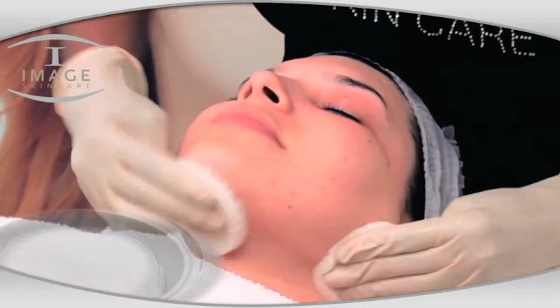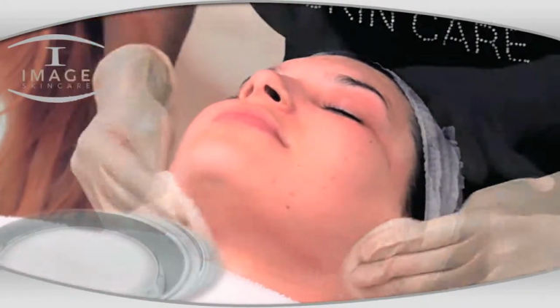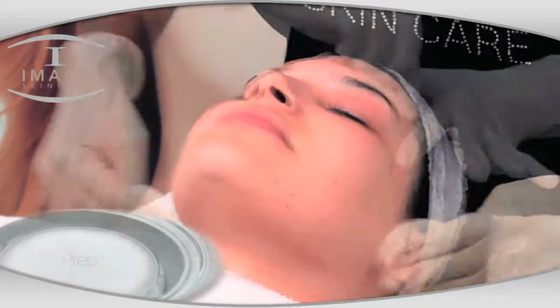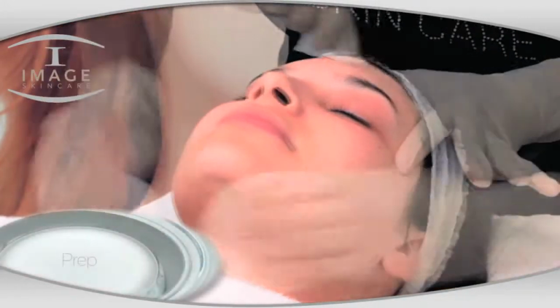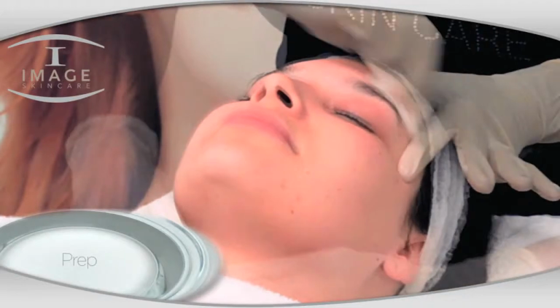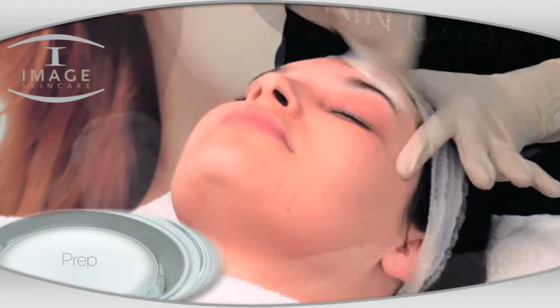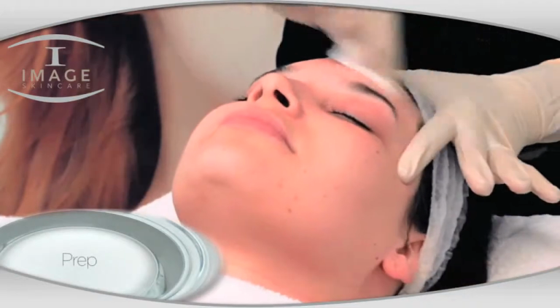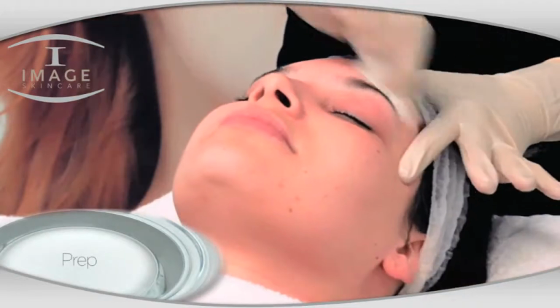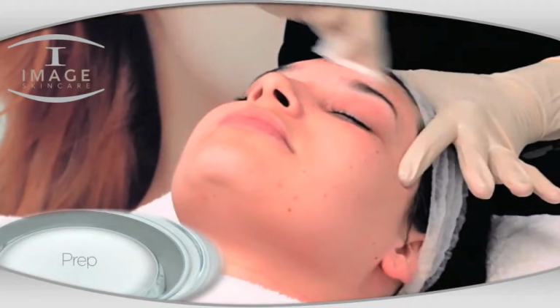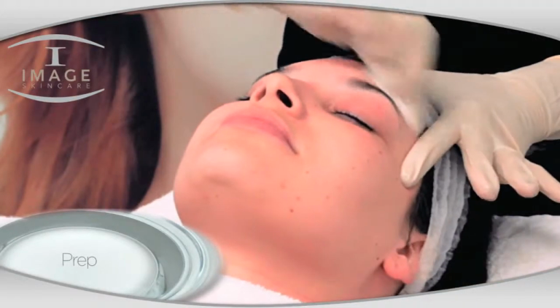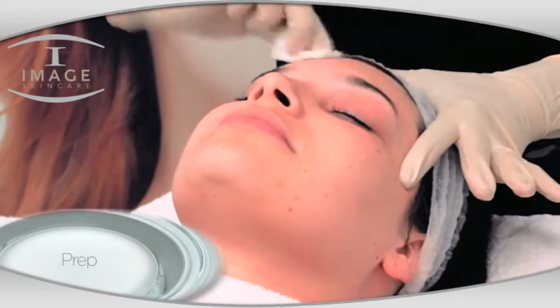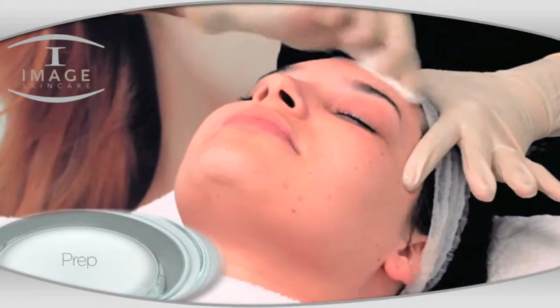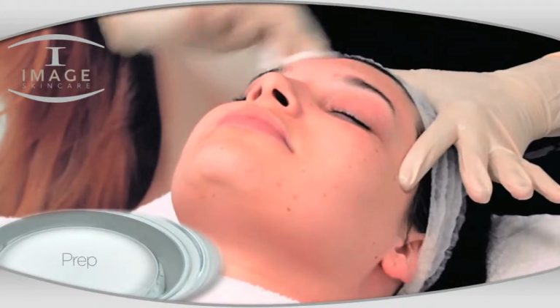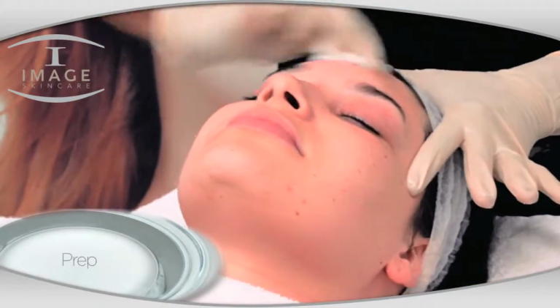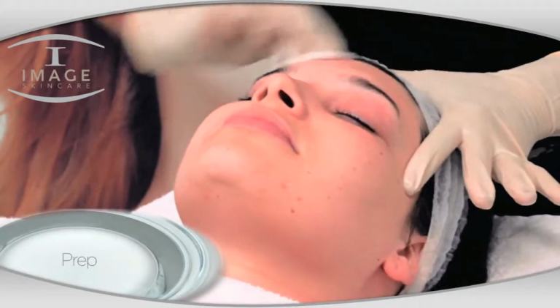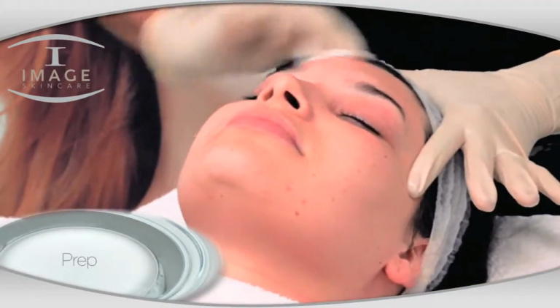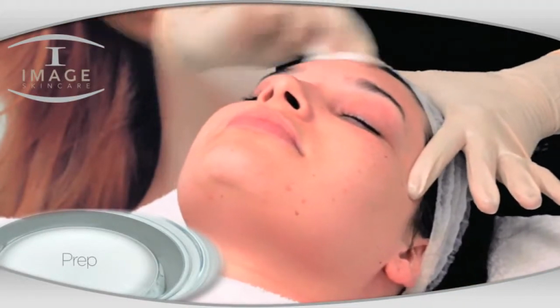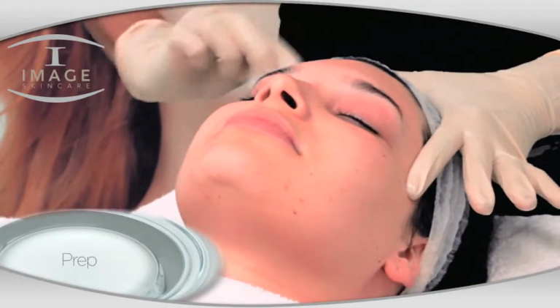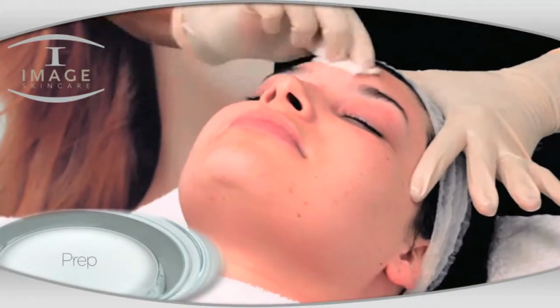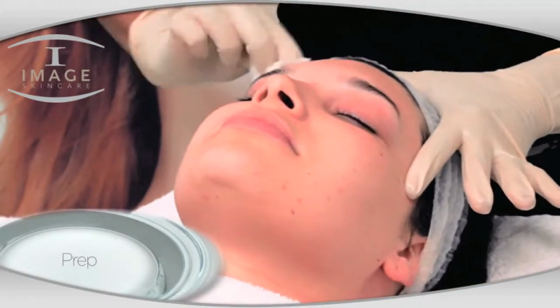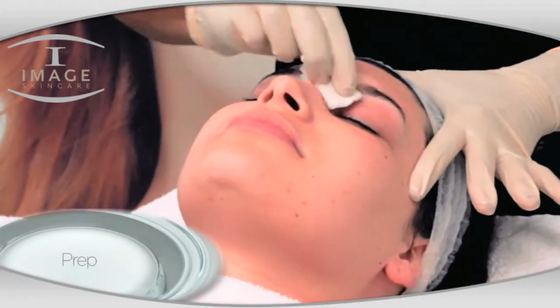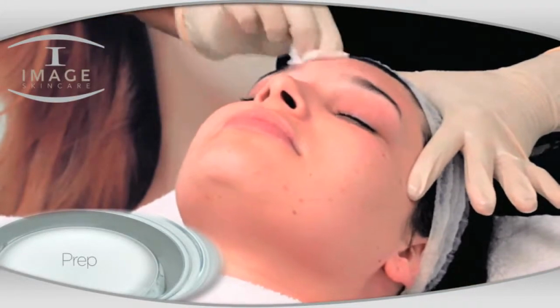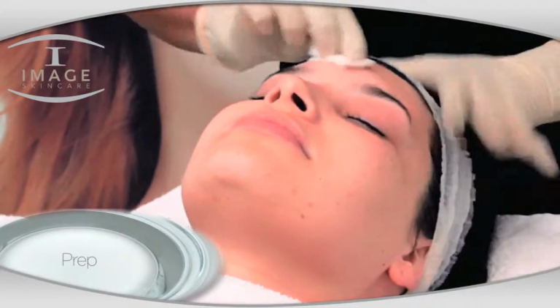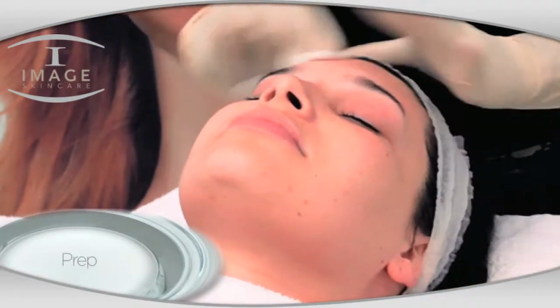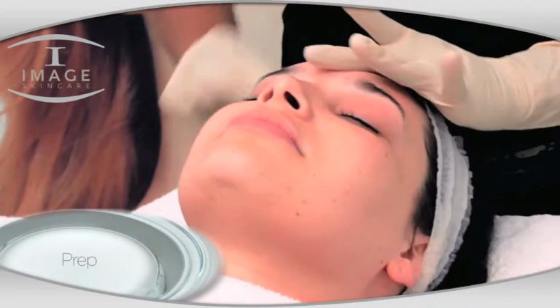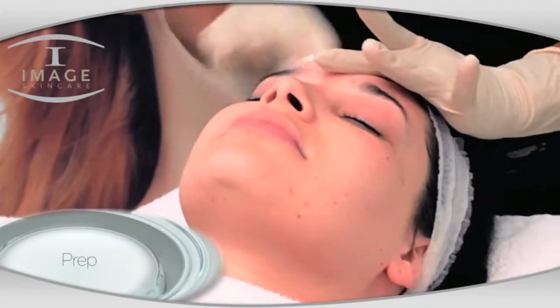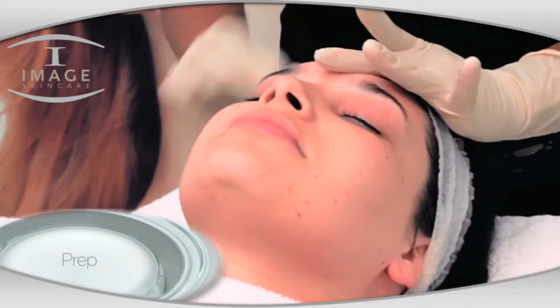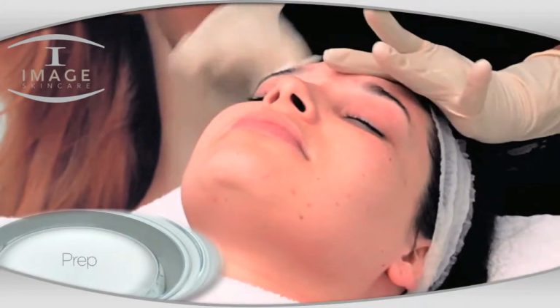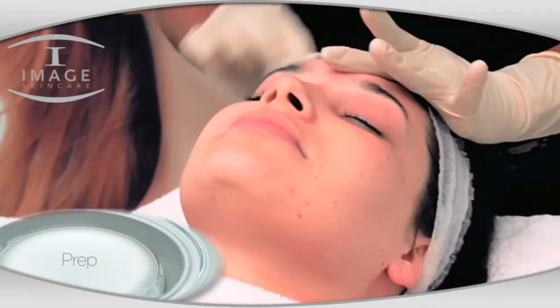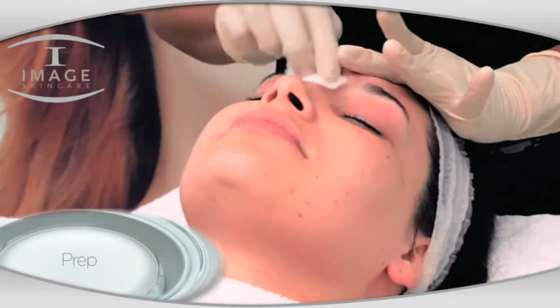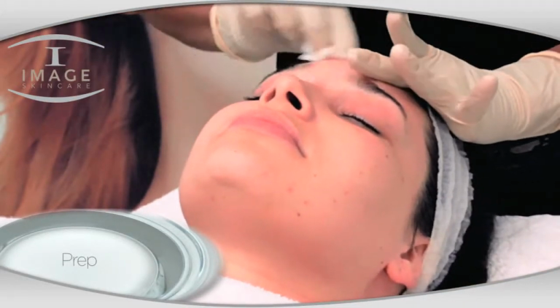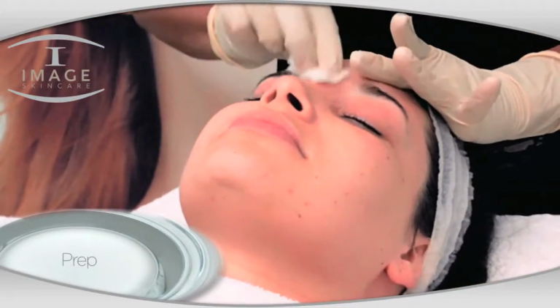Prep the skin with eye prep degreasing solution. This can be repeated up to three times.